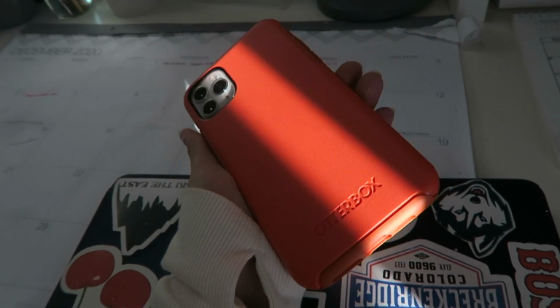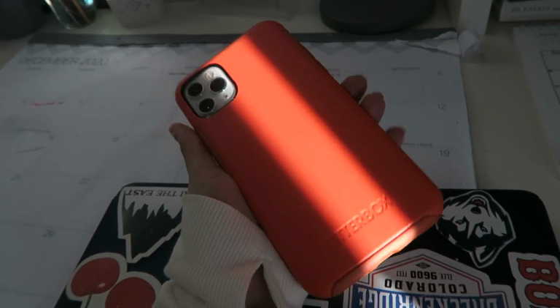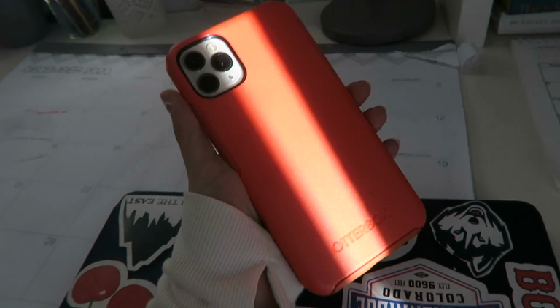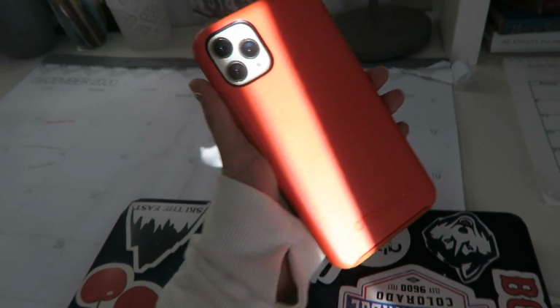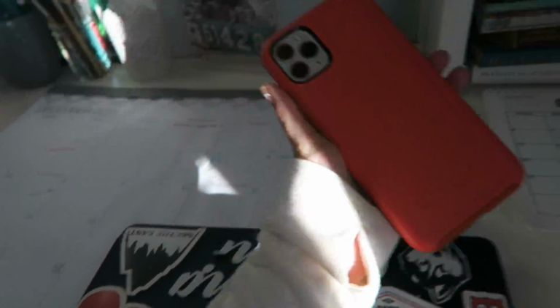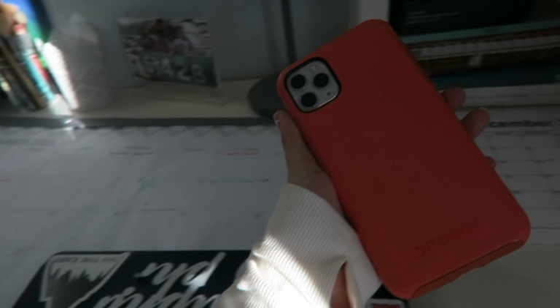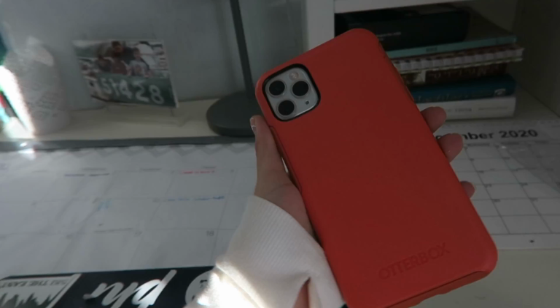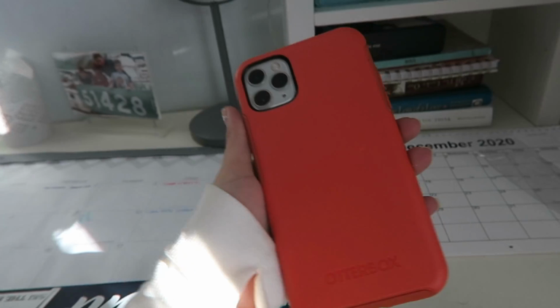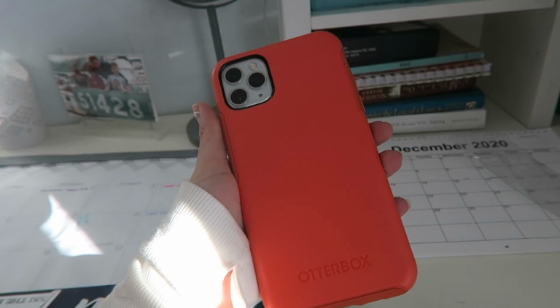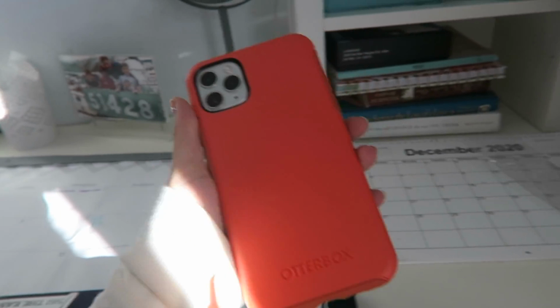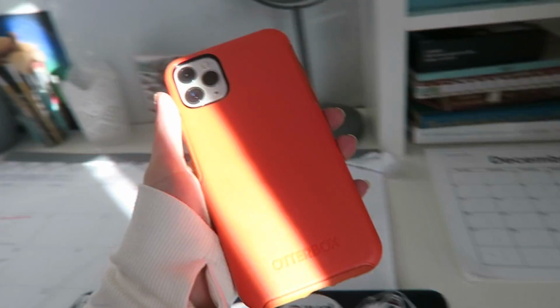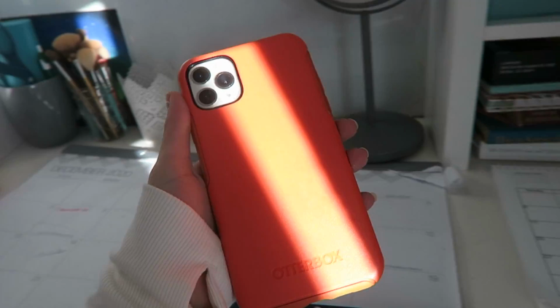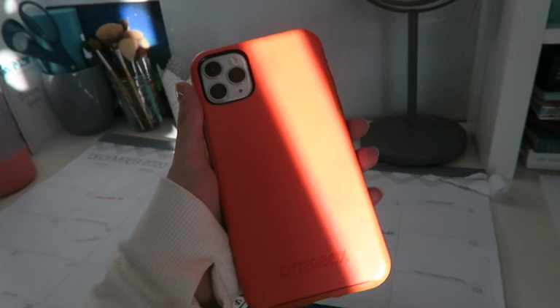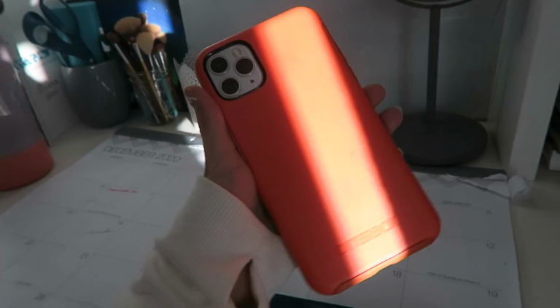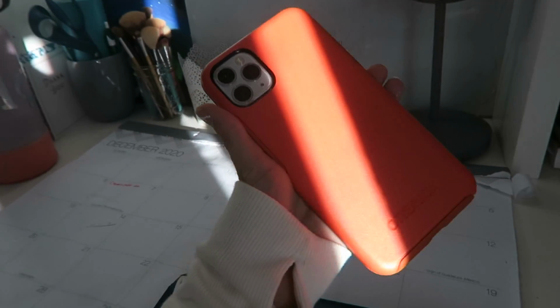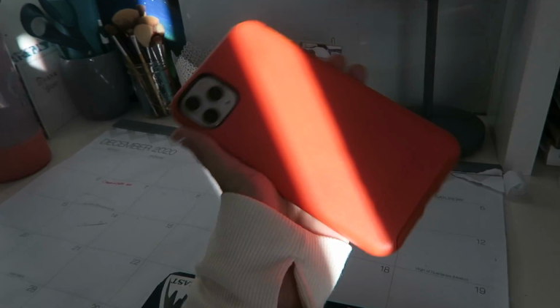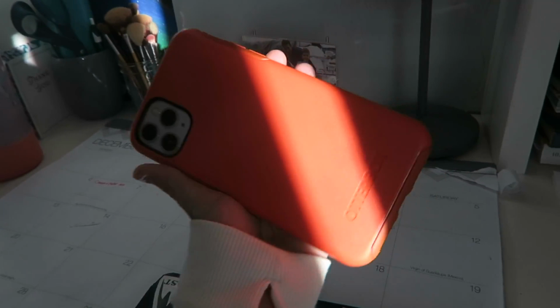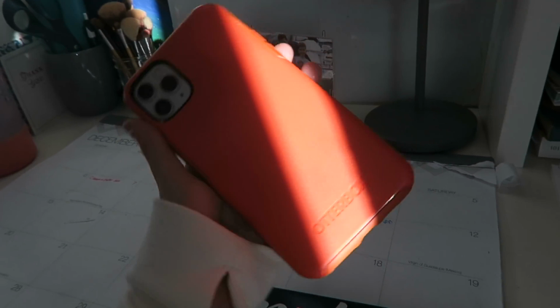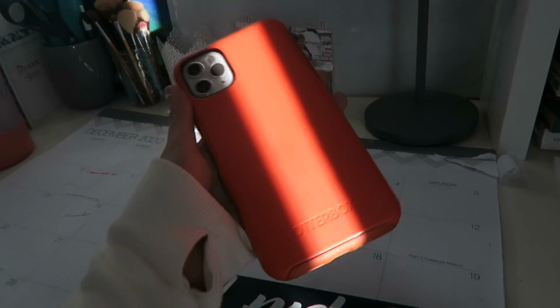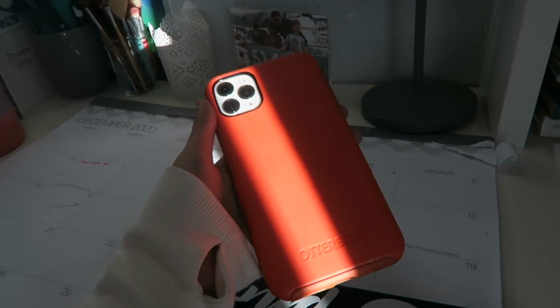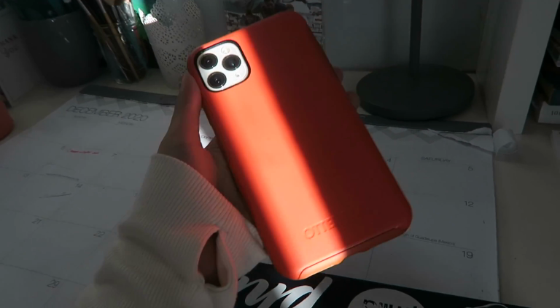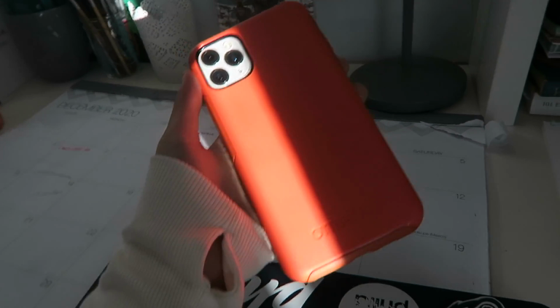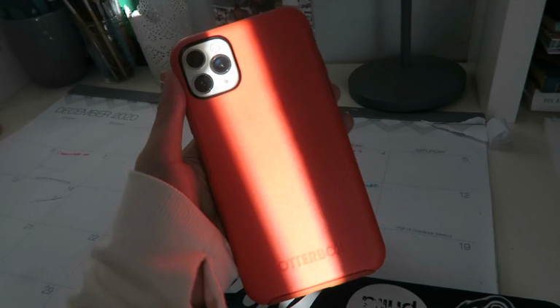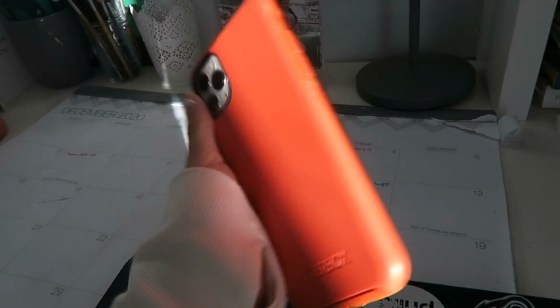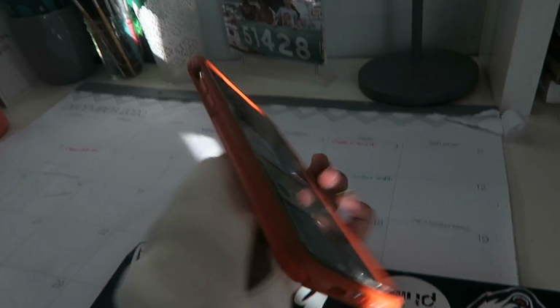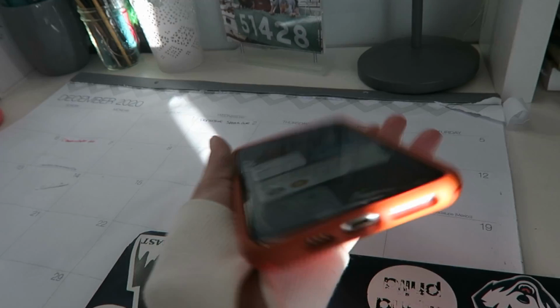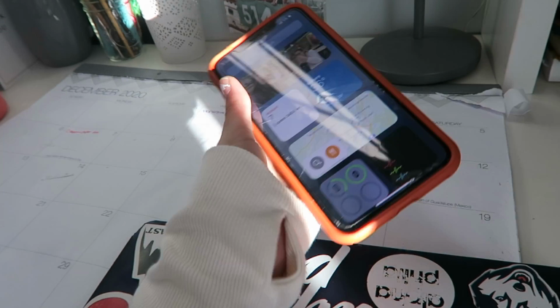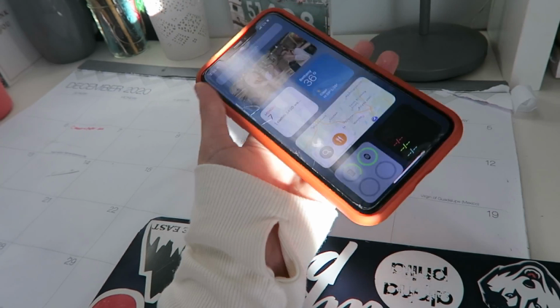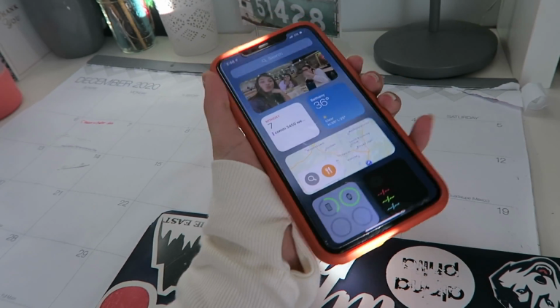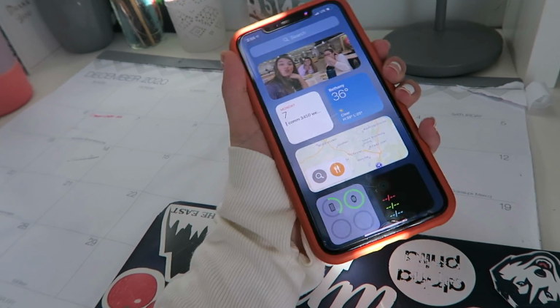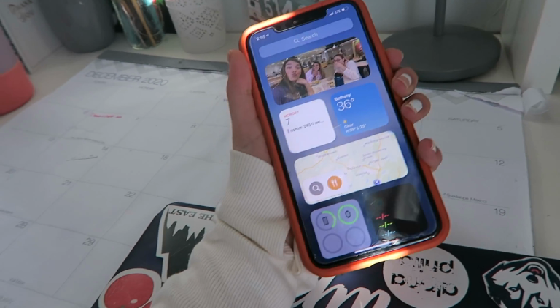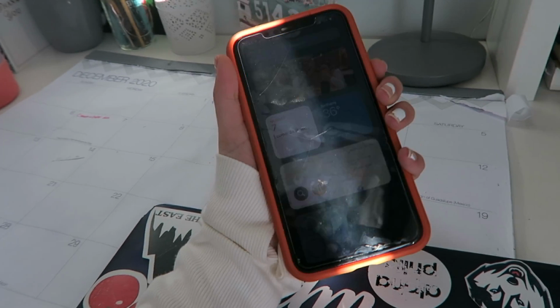The last item is just this OtterBox — it's an orange-colored case called the Symmetry case. You can kind of see it here.